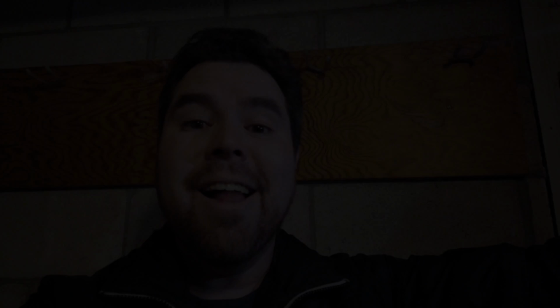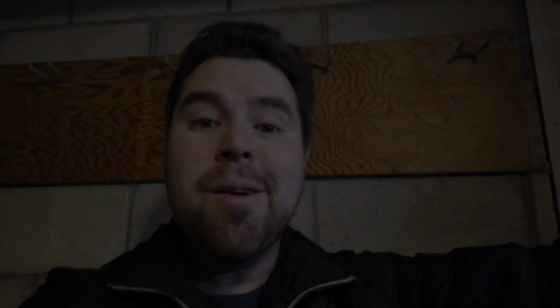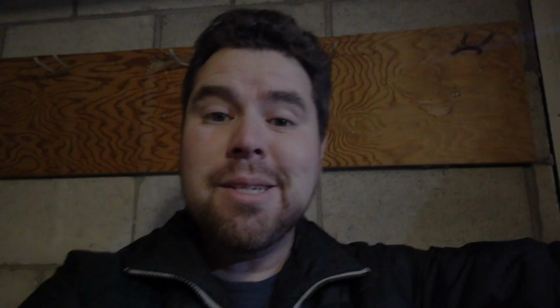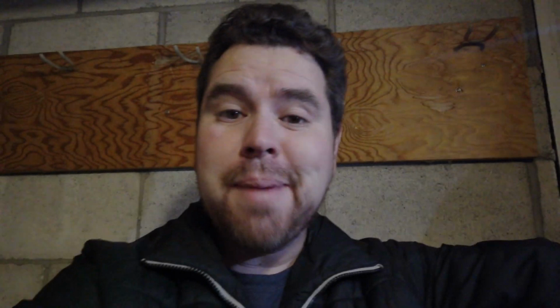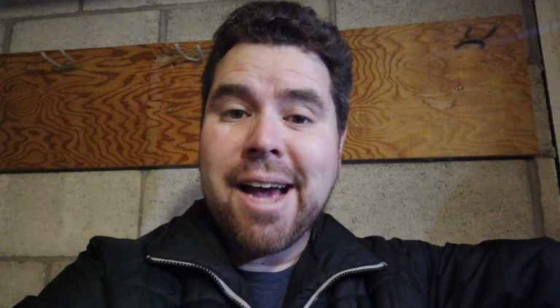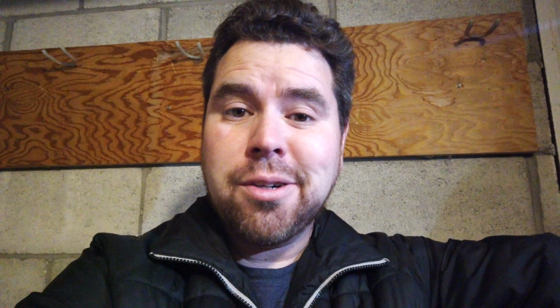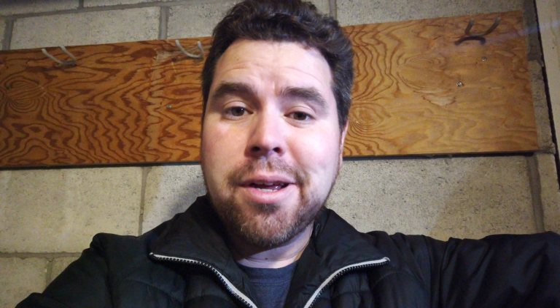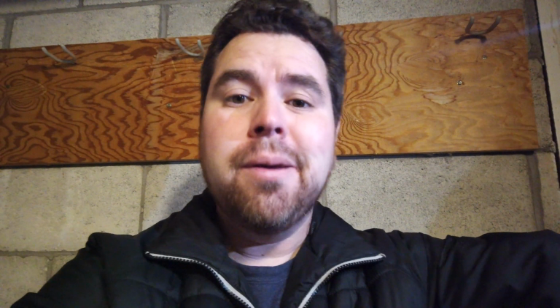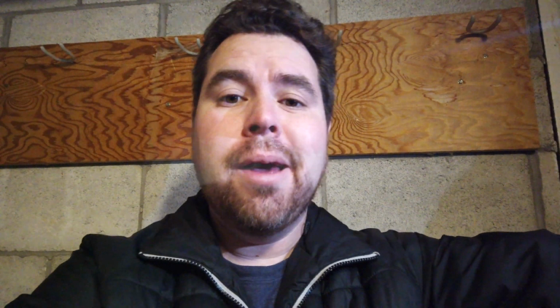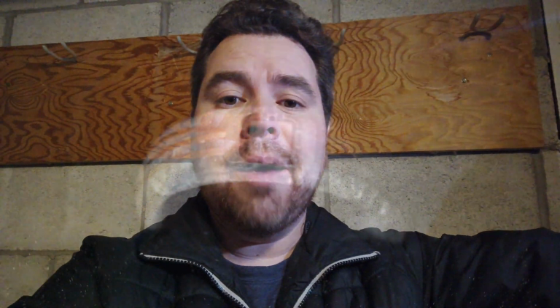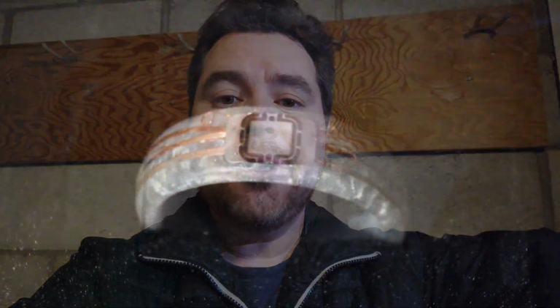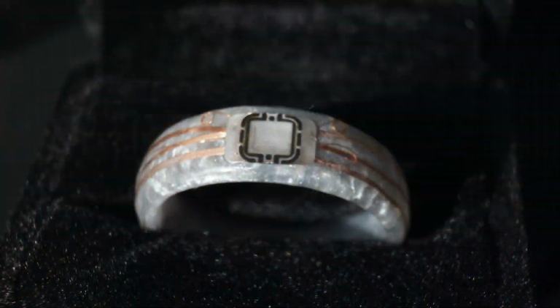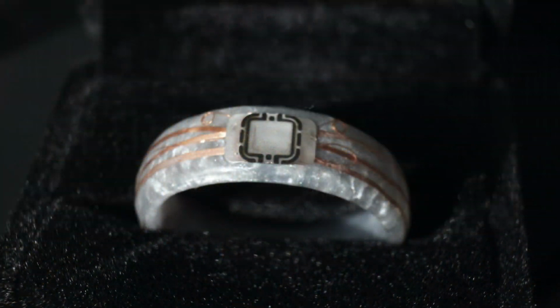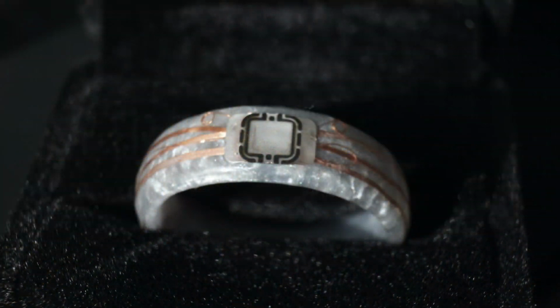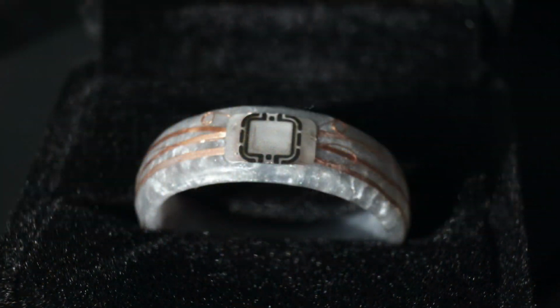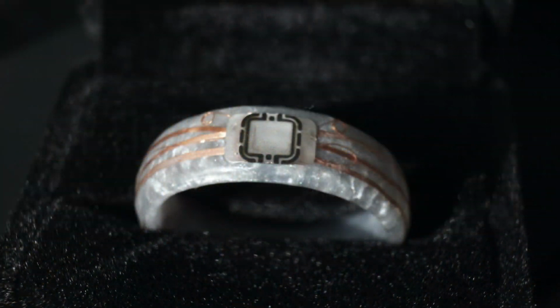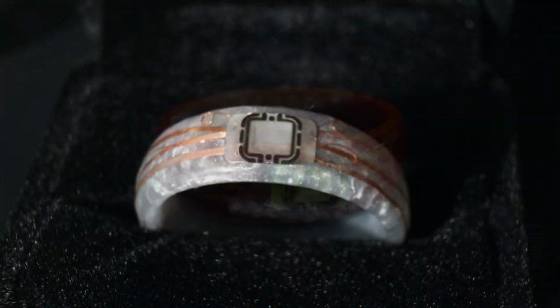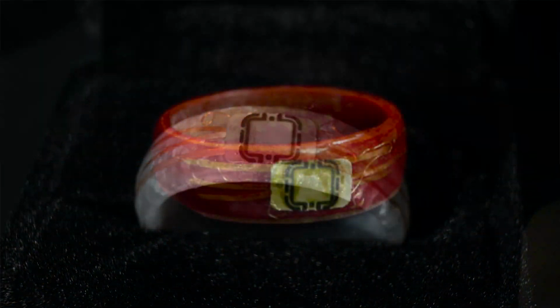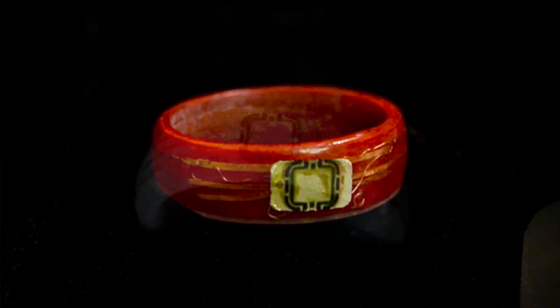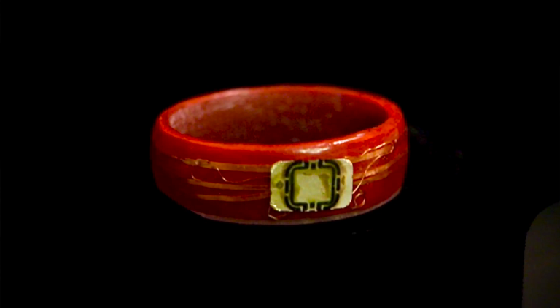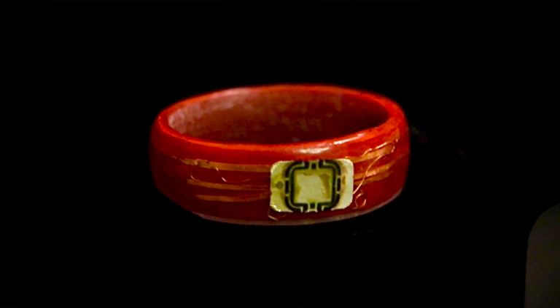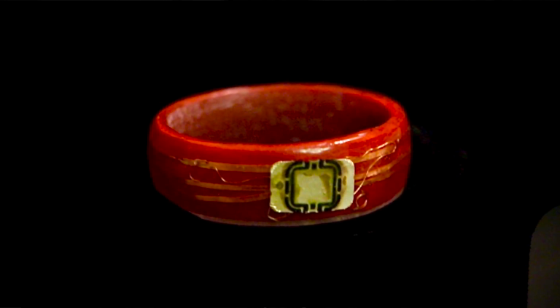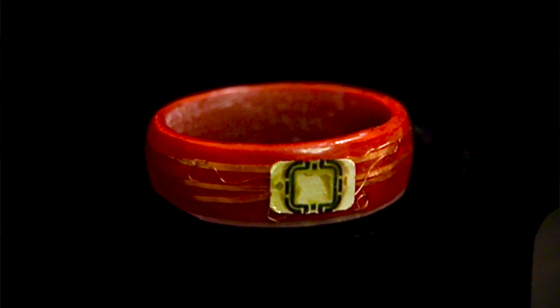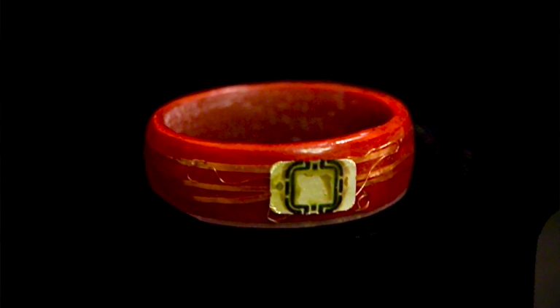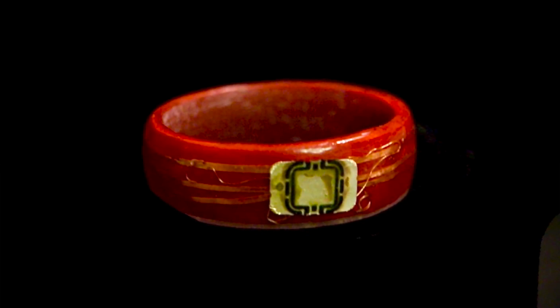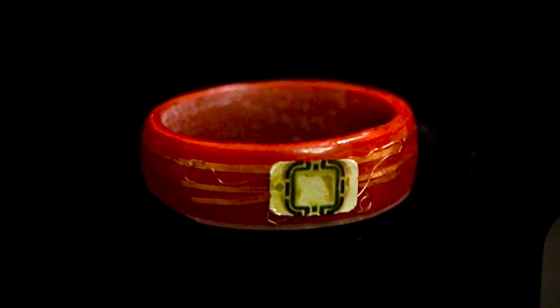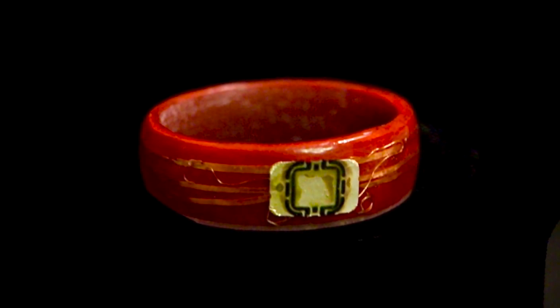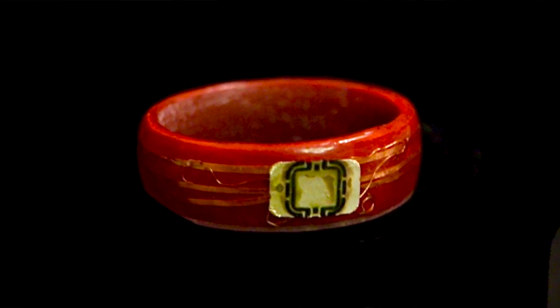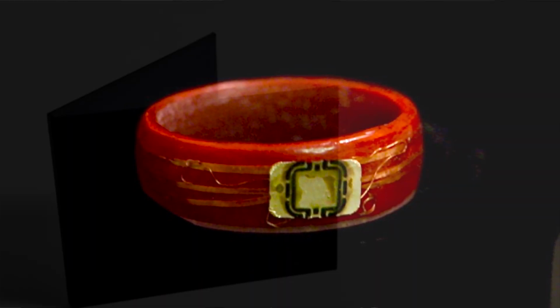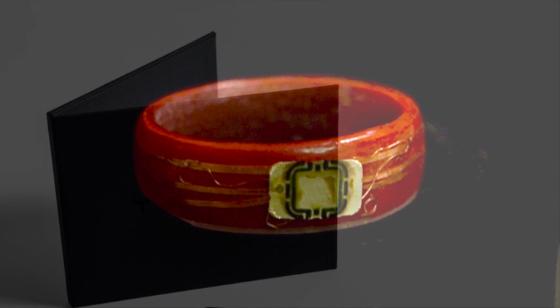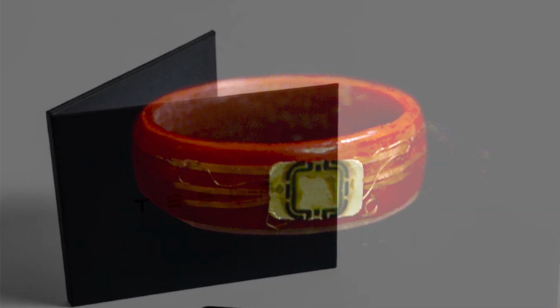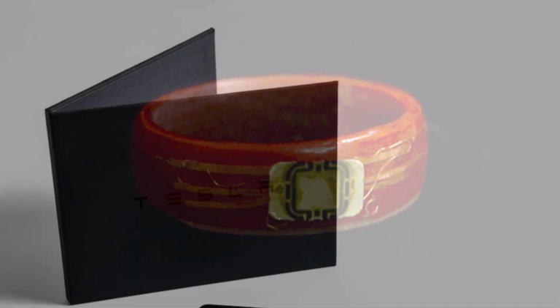Hello, this is Patrick and I'm going to show you how to pair your new Tesla ring to your Model 3. It's pretty straightforward.